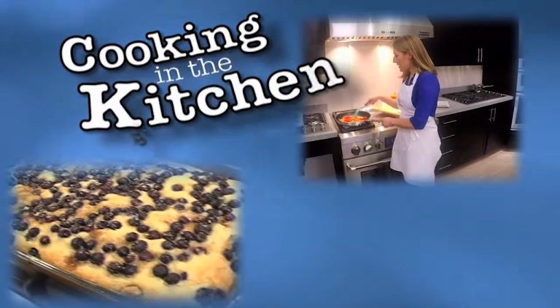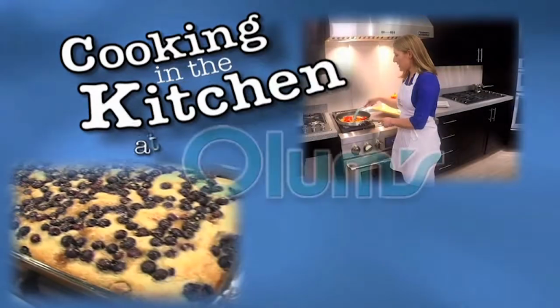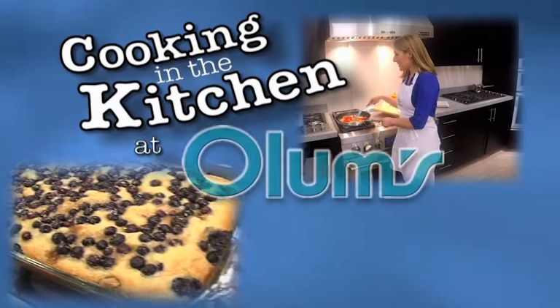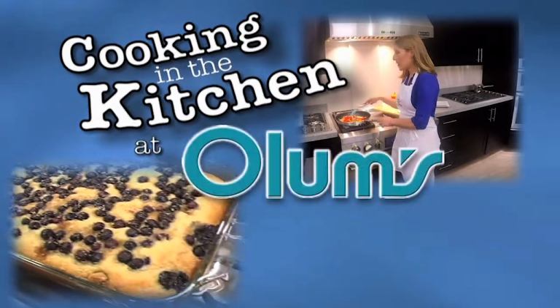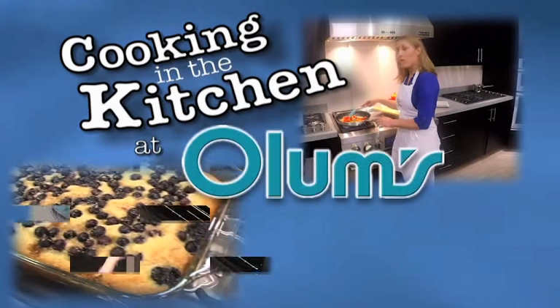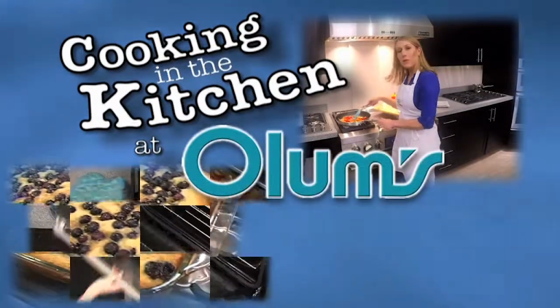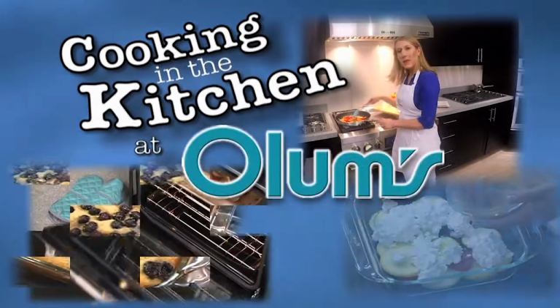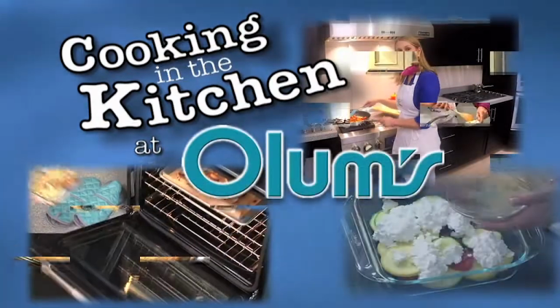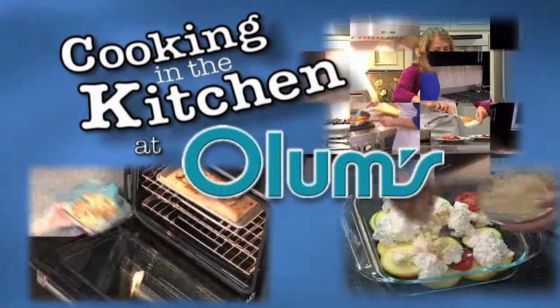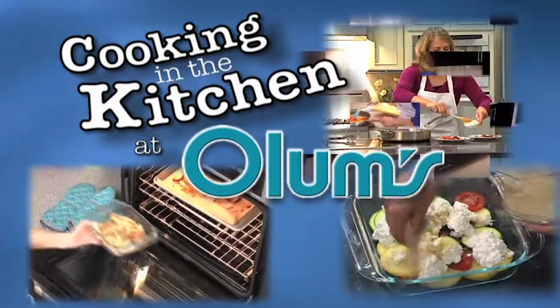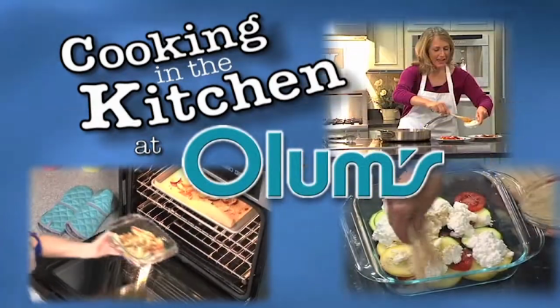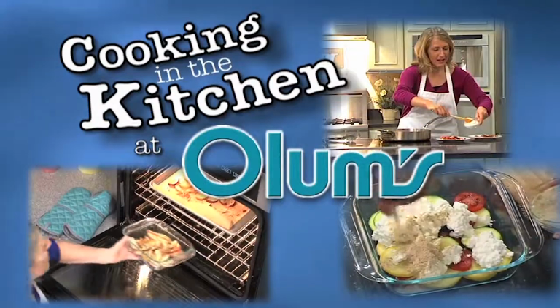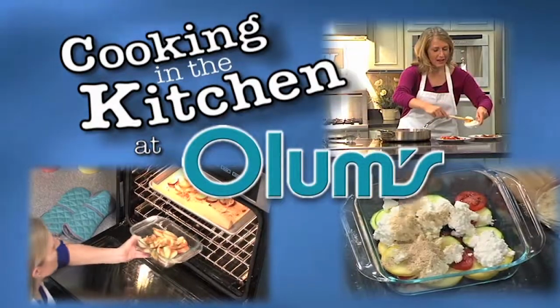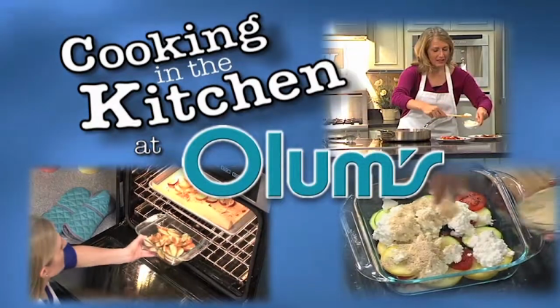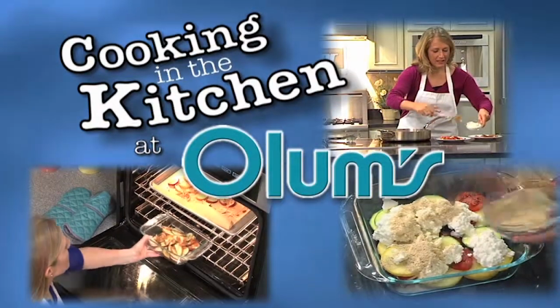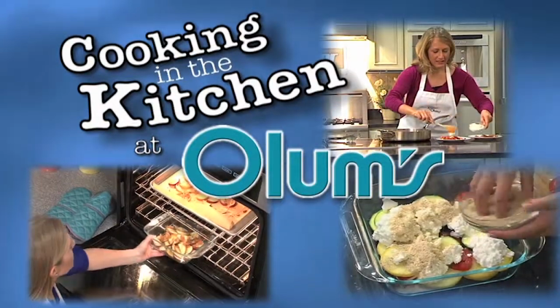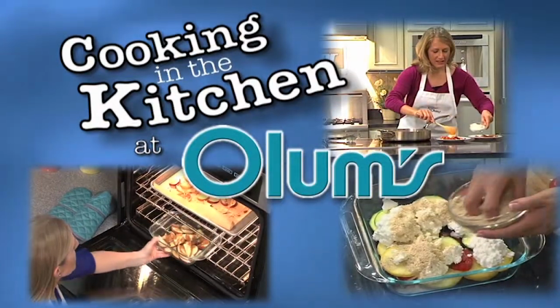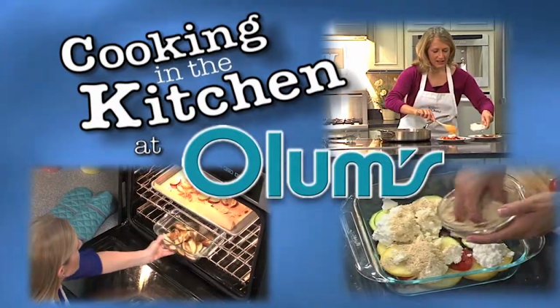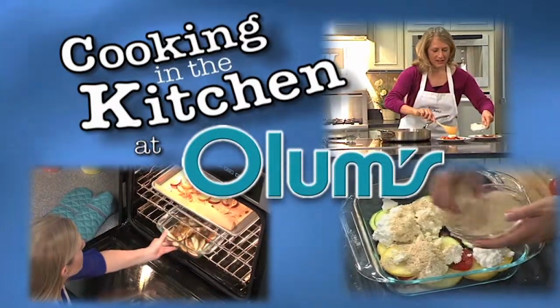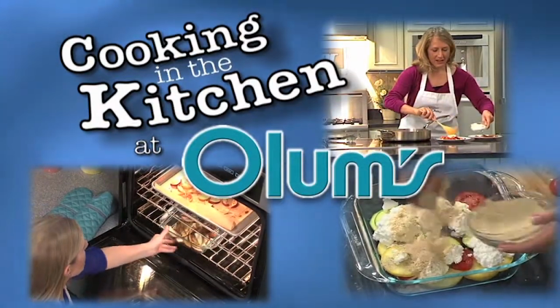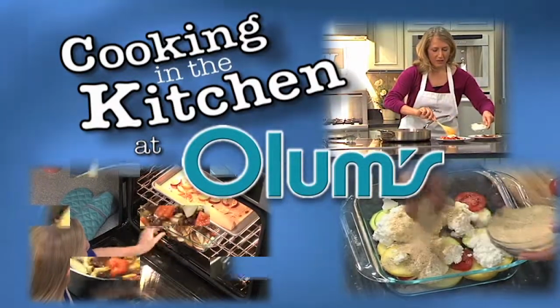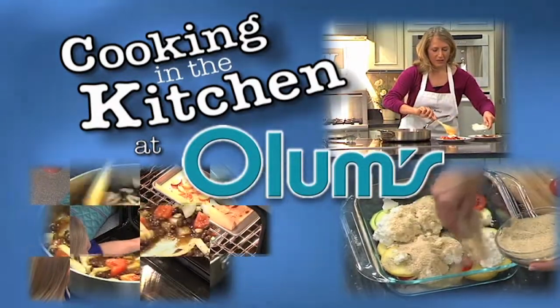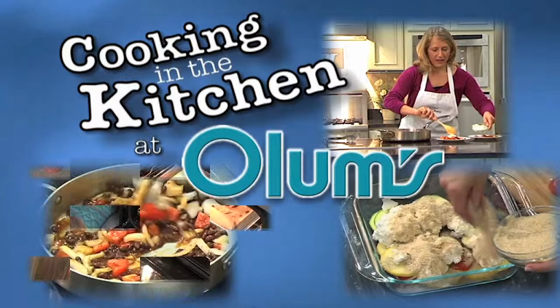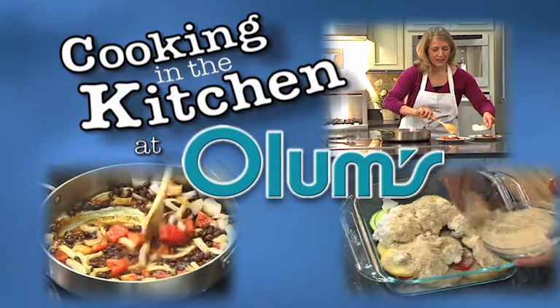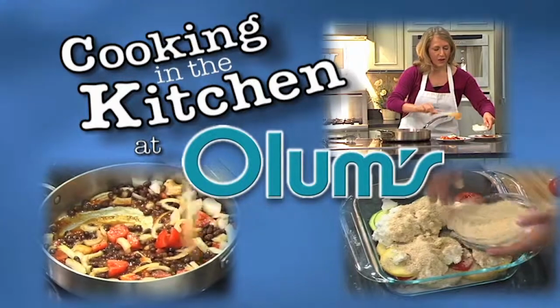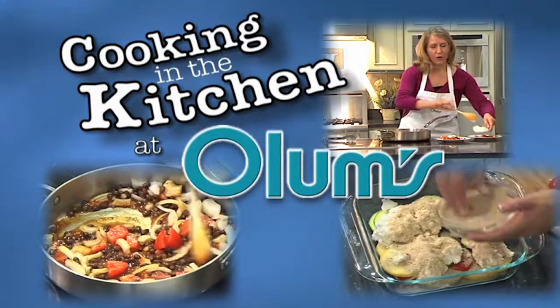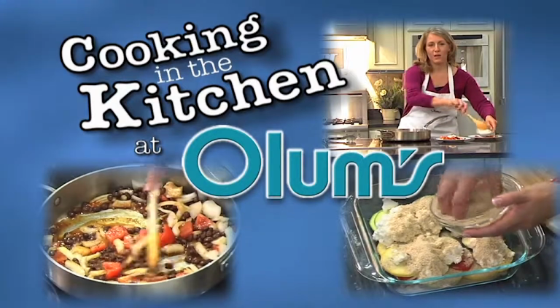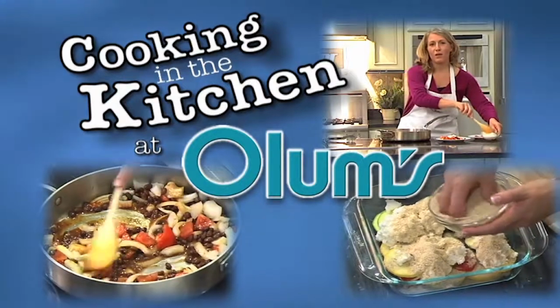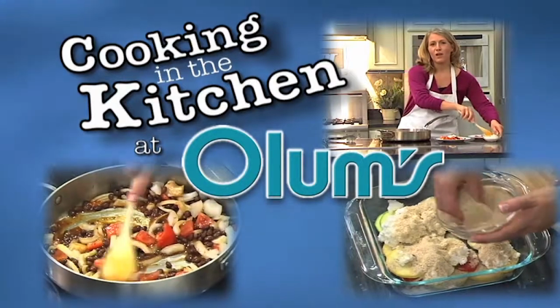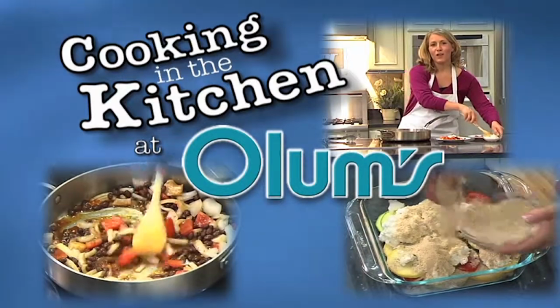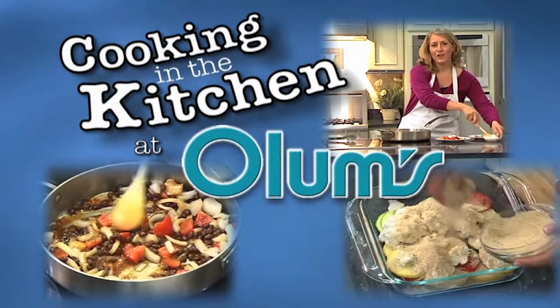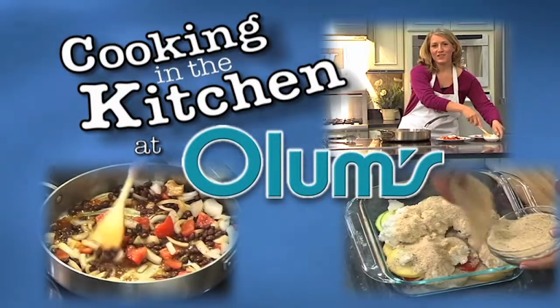Cooking in the Kitchen at Olum's with Registered Dietitian Molly Morgan, Olum's Cooking Consultant.